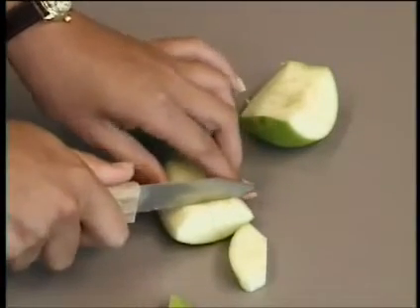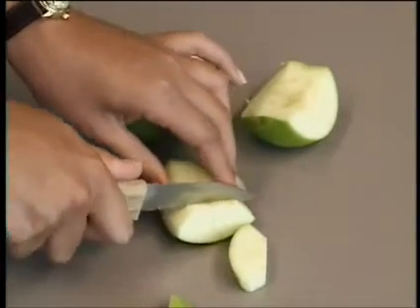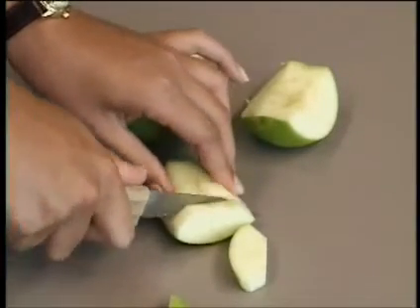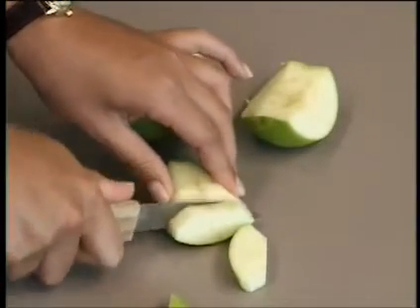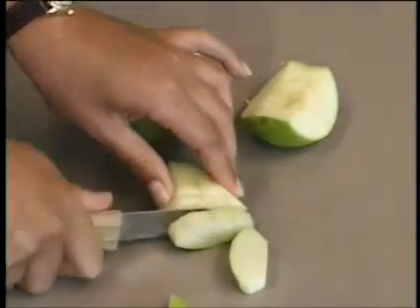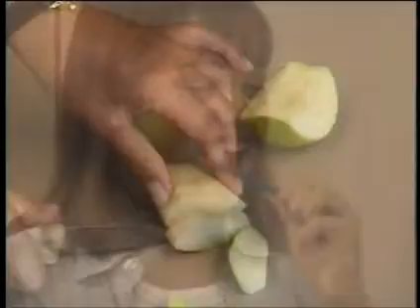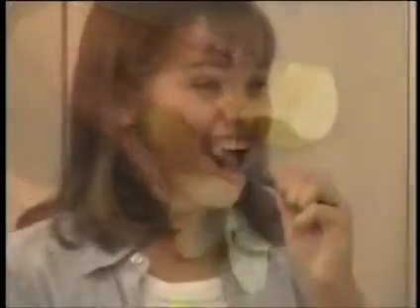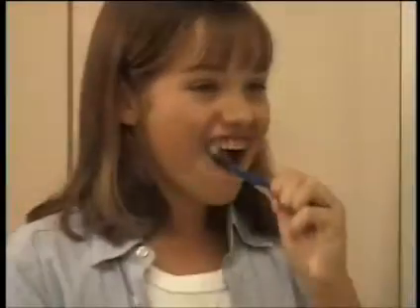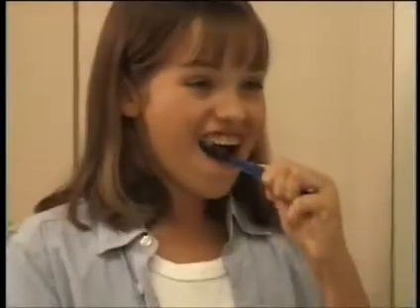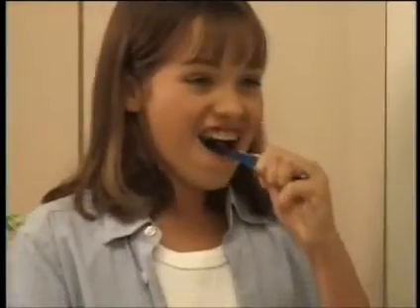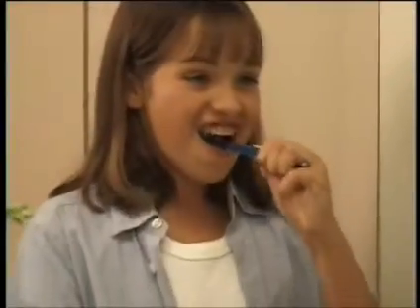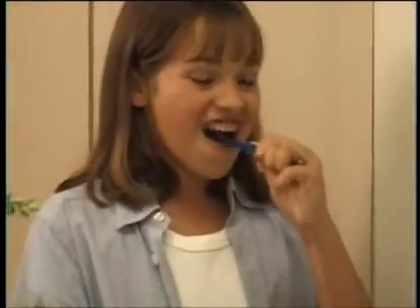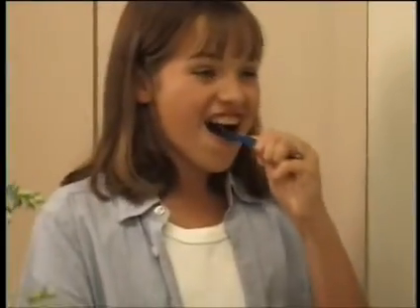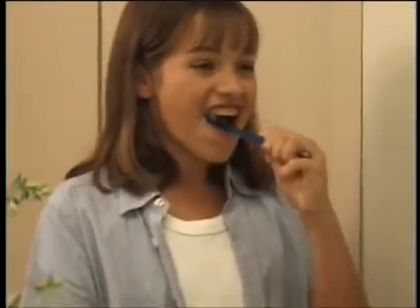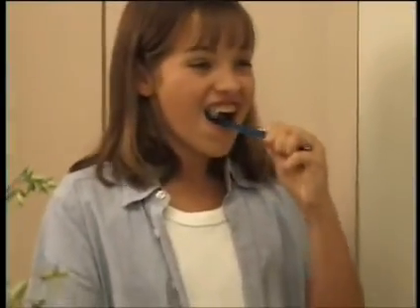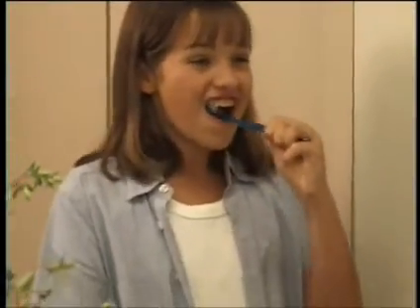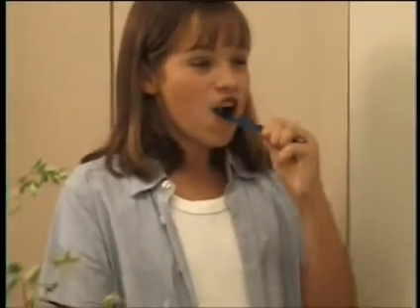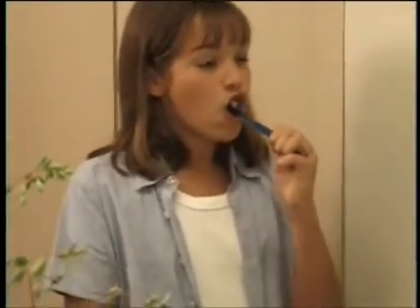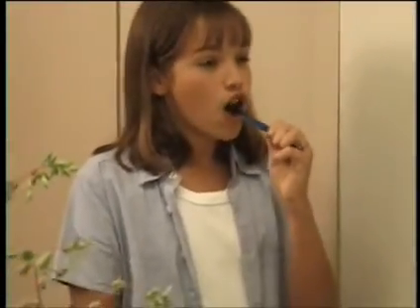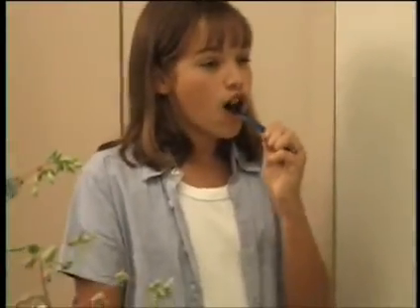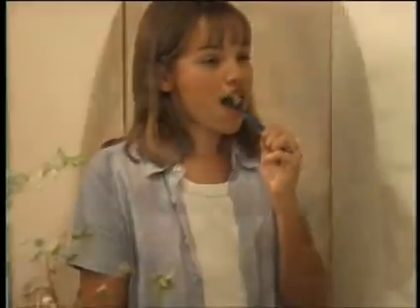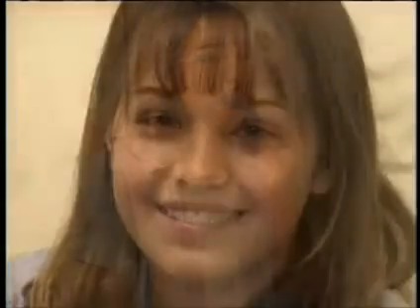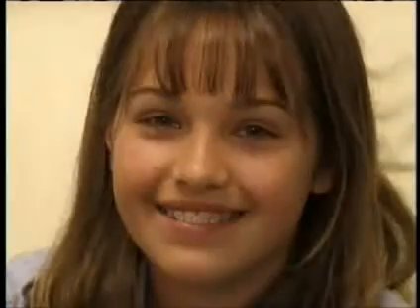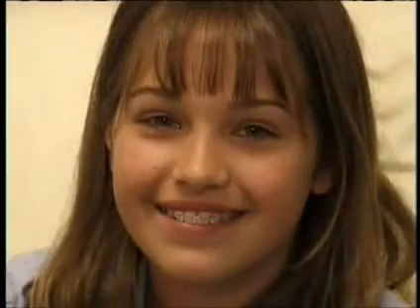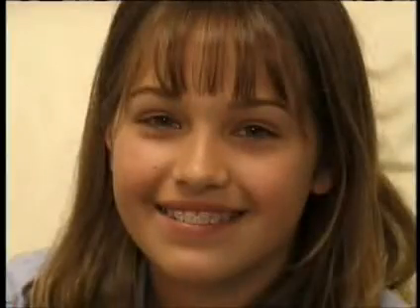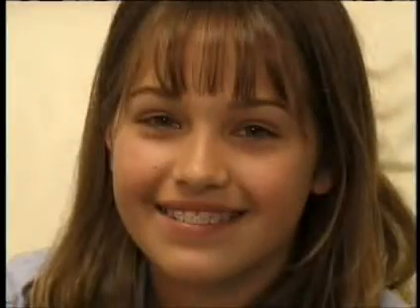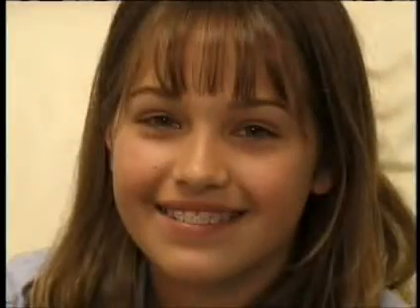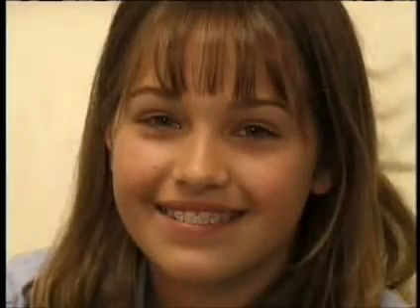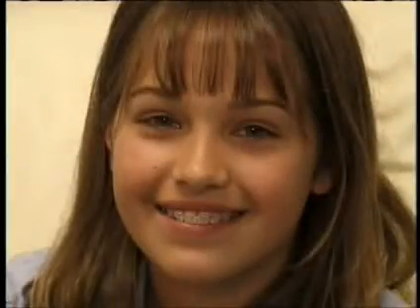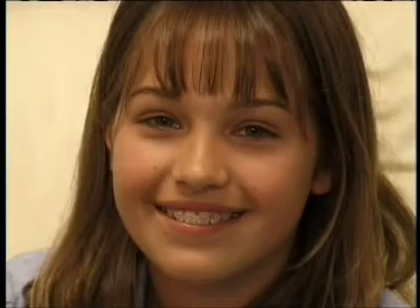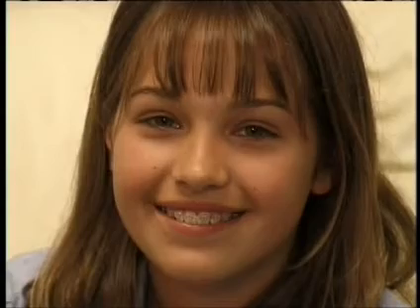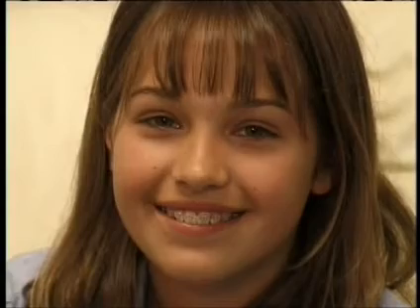Watching your eating habits and careful attention to your daily home care will keep your mouth healthy and keep those teeth looking good.